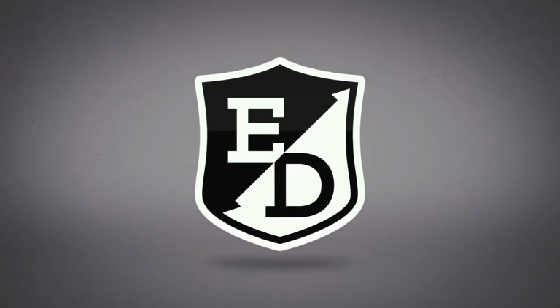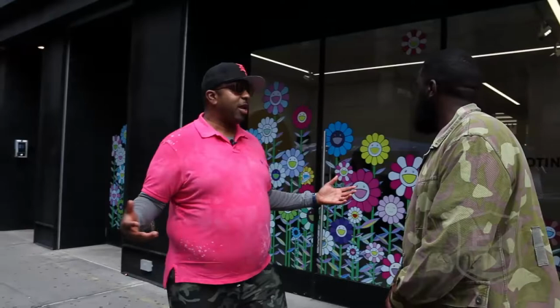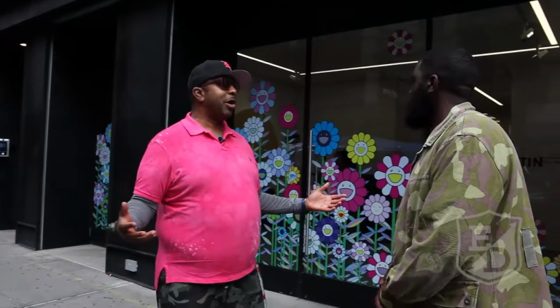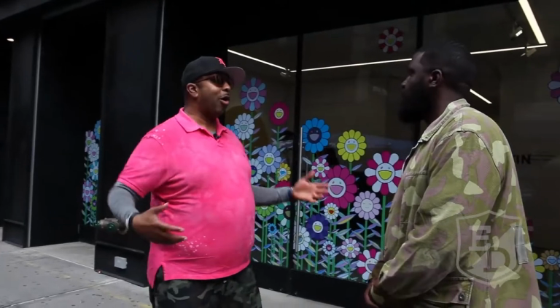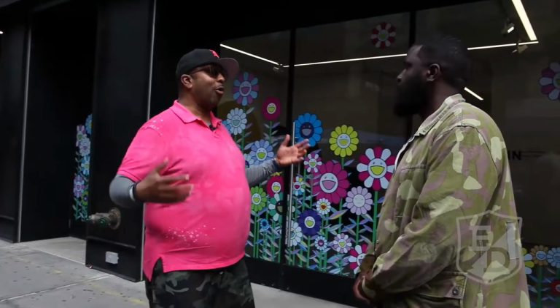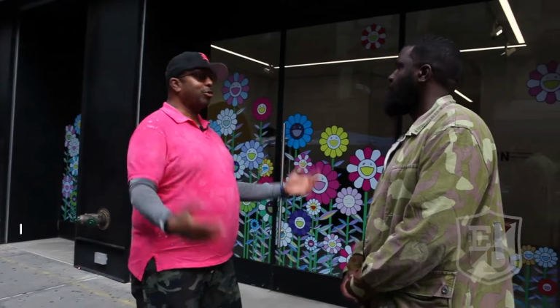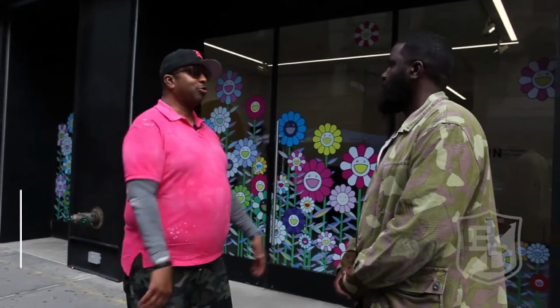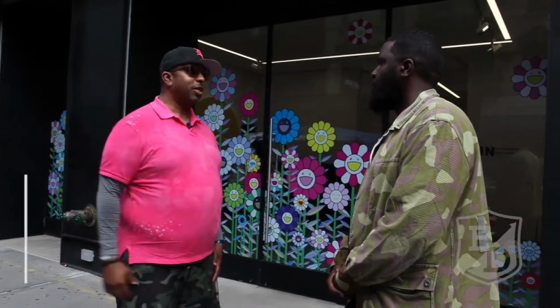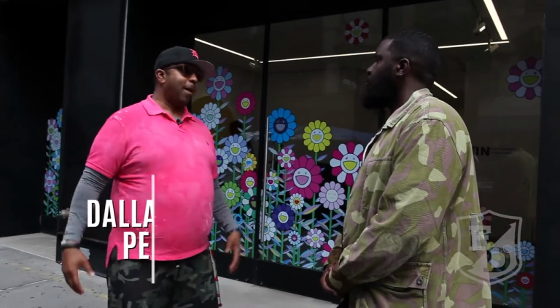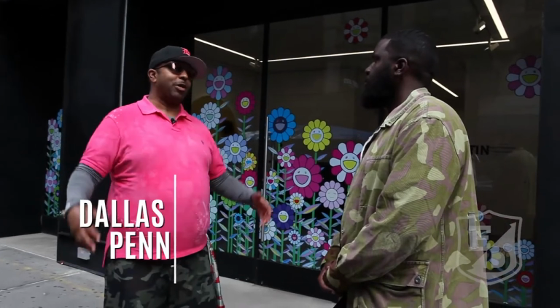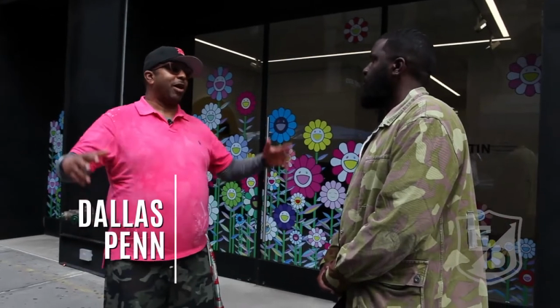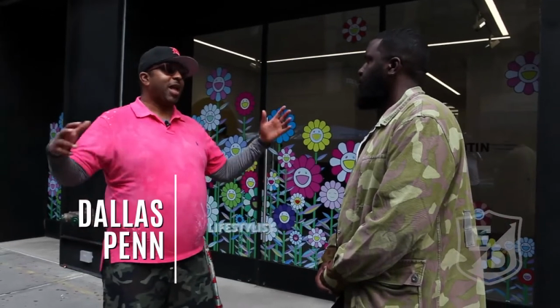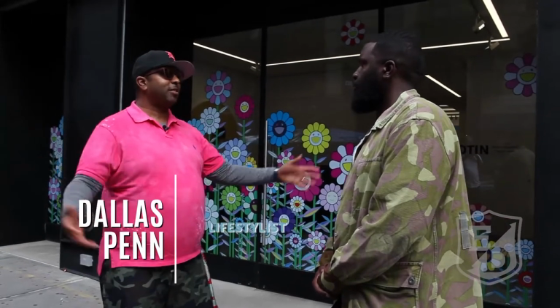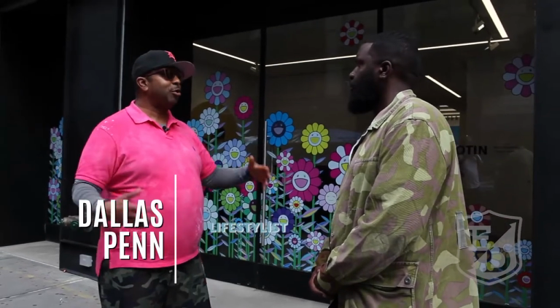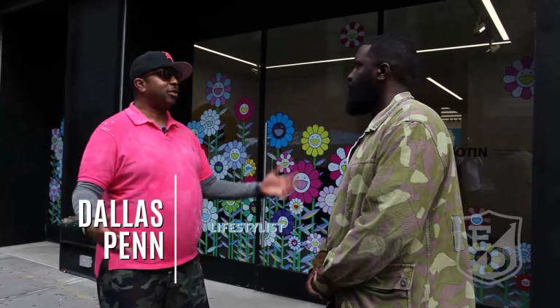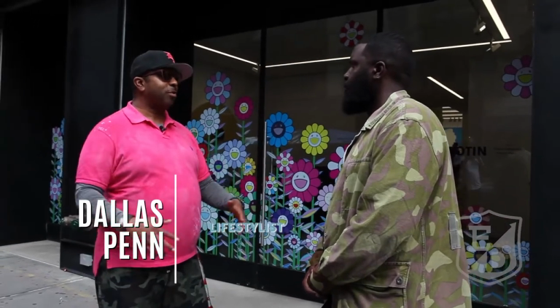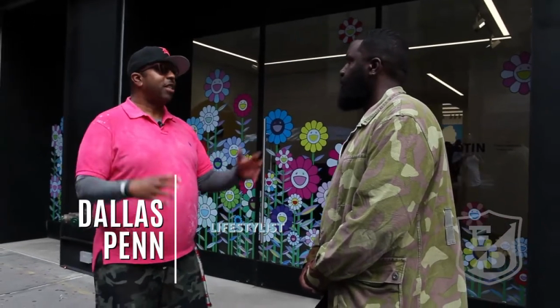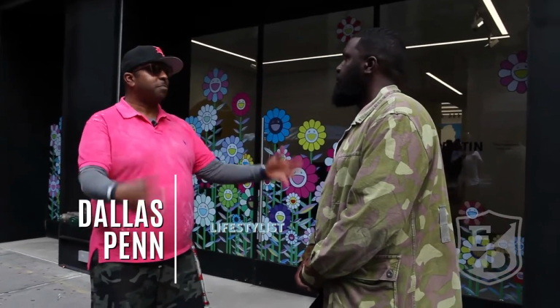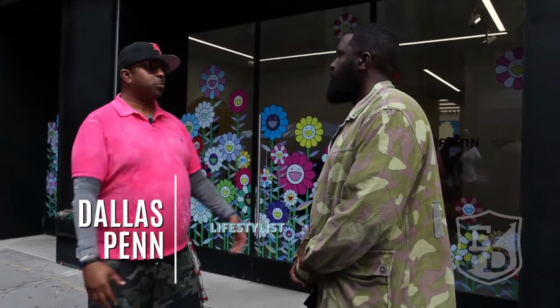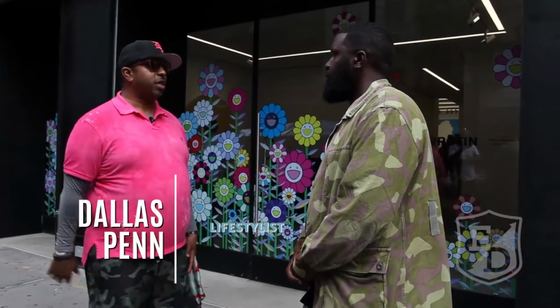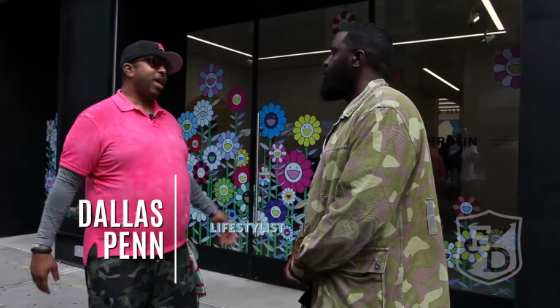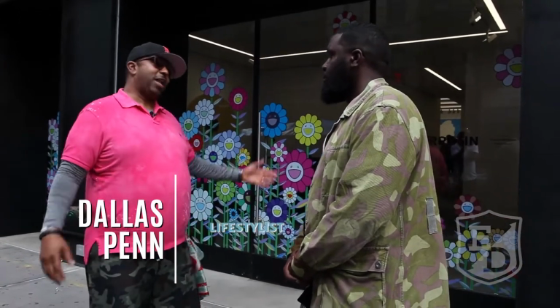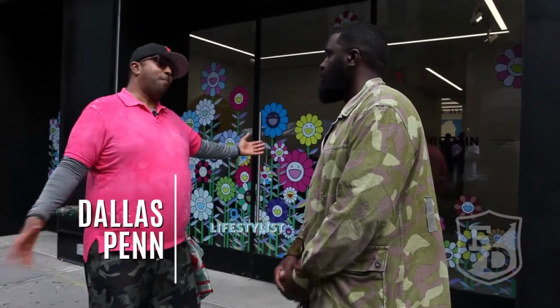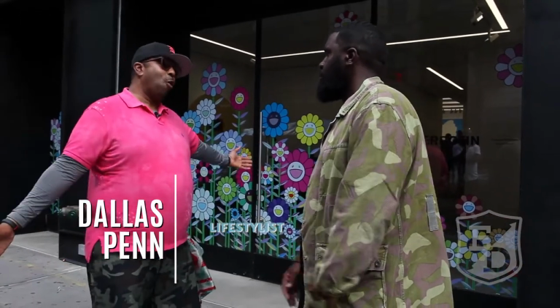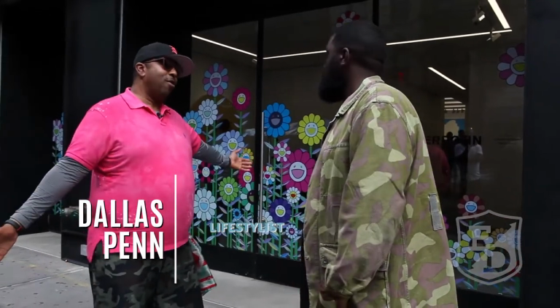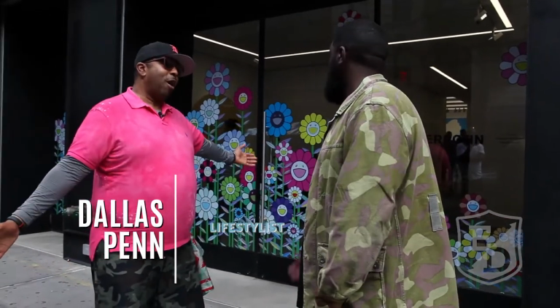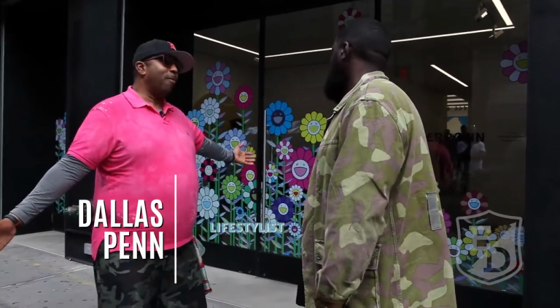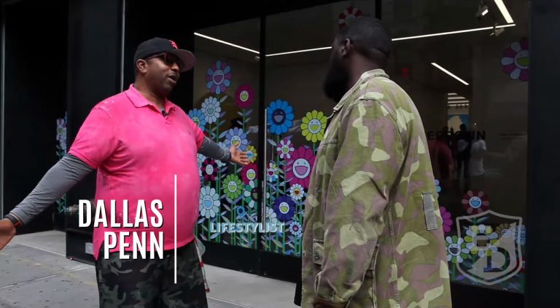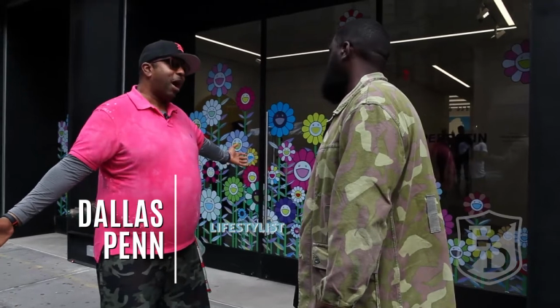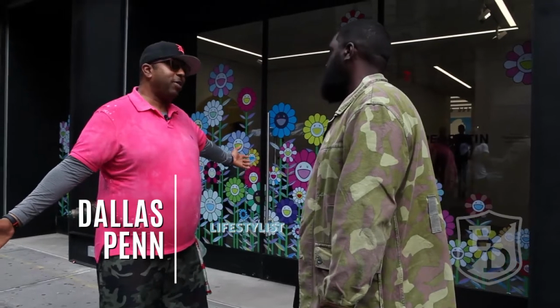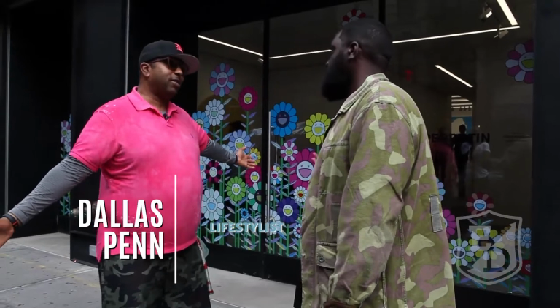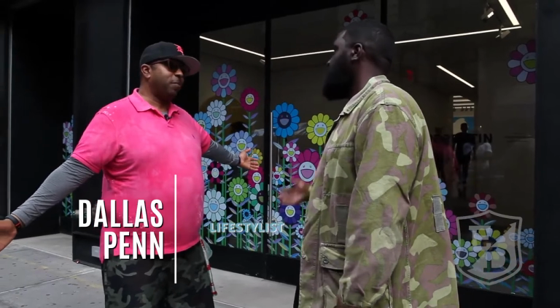Here we are on Orchard Street — yo, a classic New York City strip. Let's mess with it. And then, boom, a Murakami exhibit.